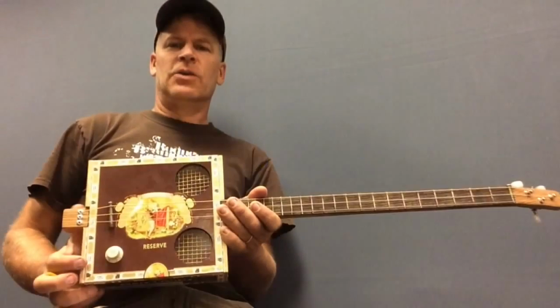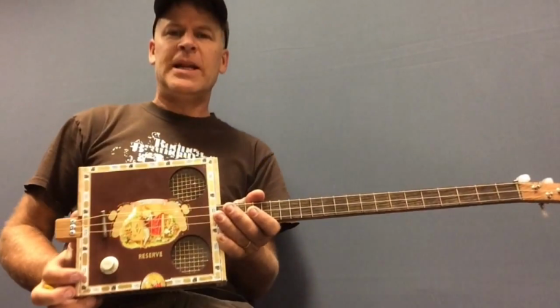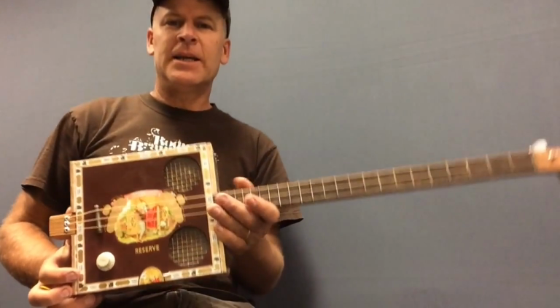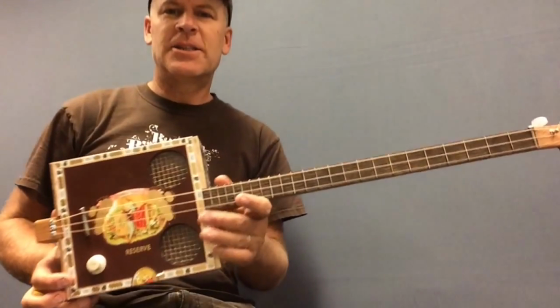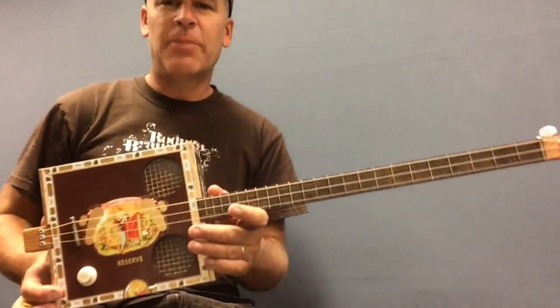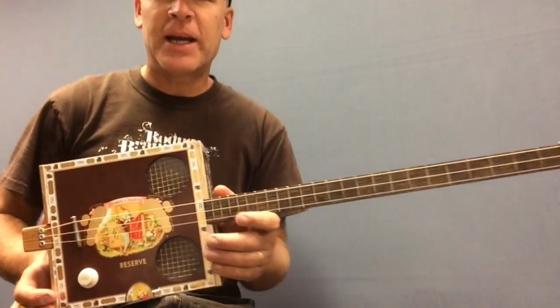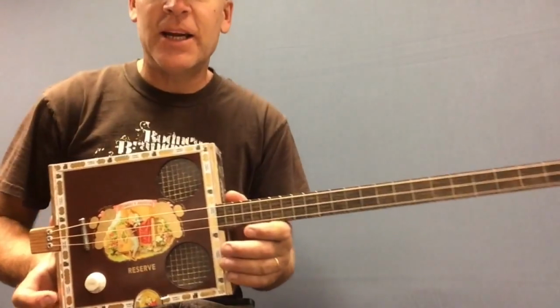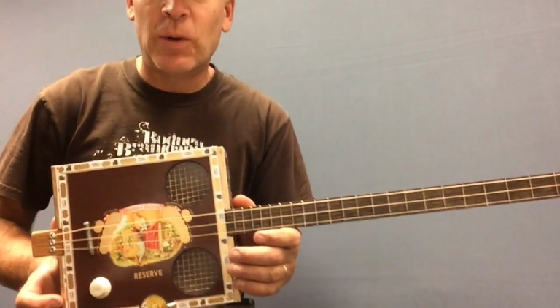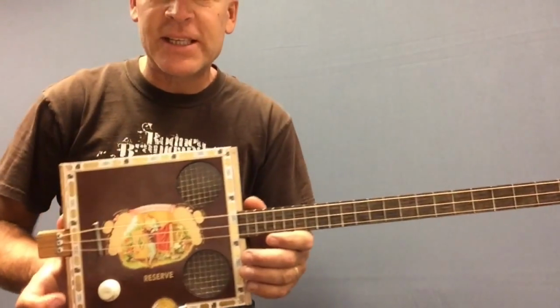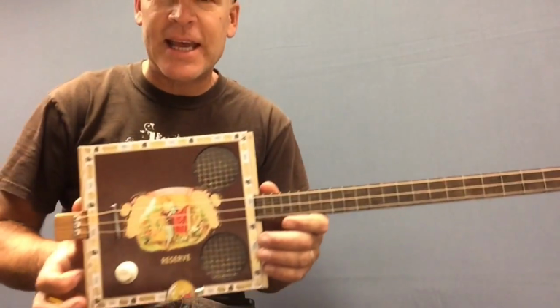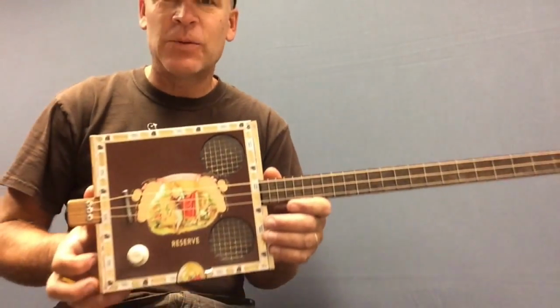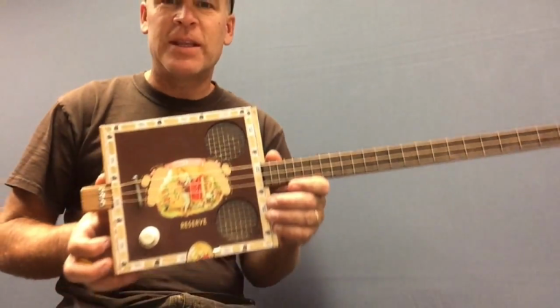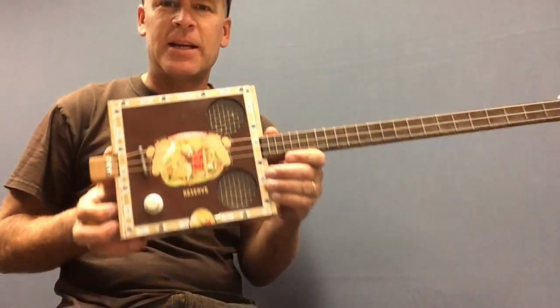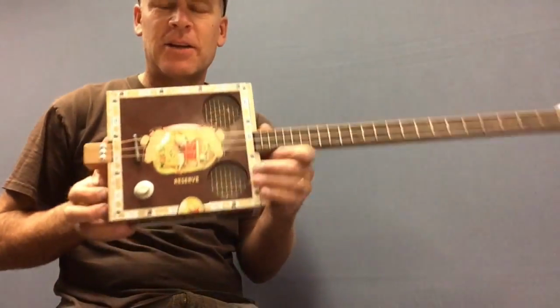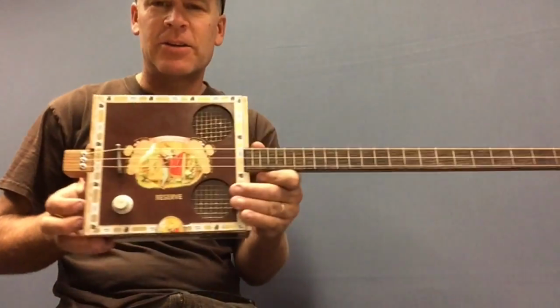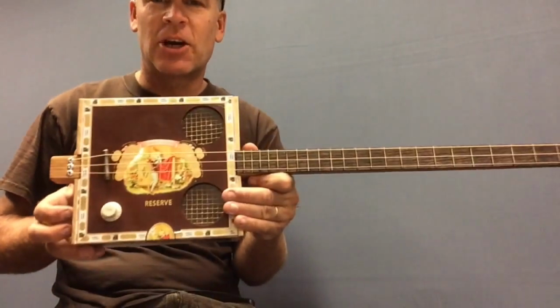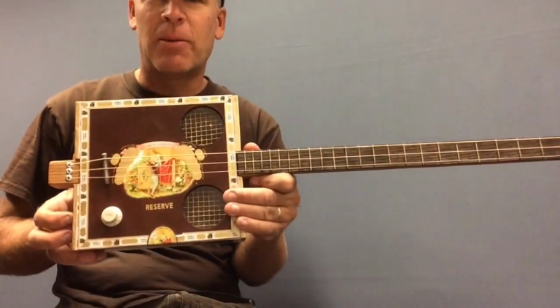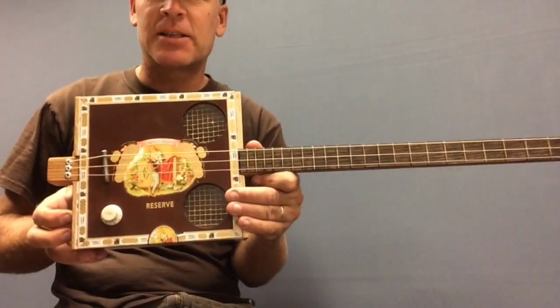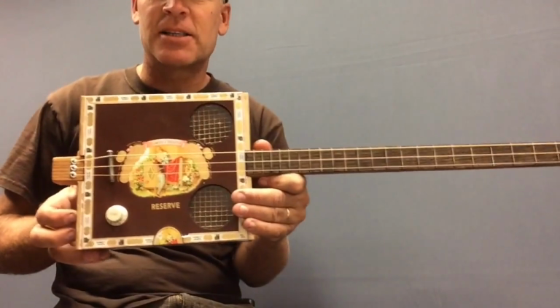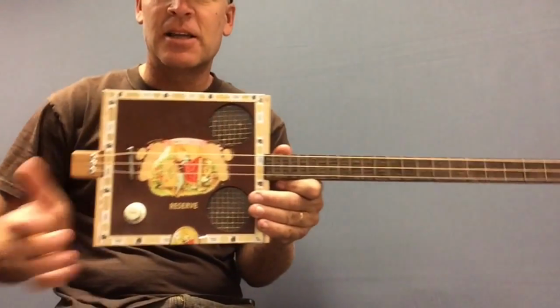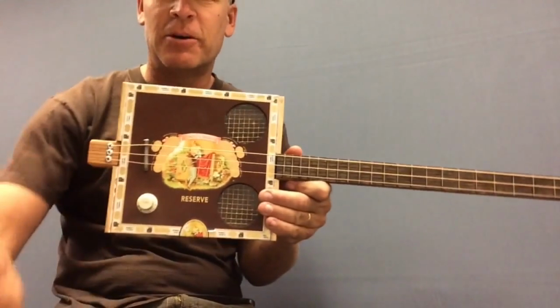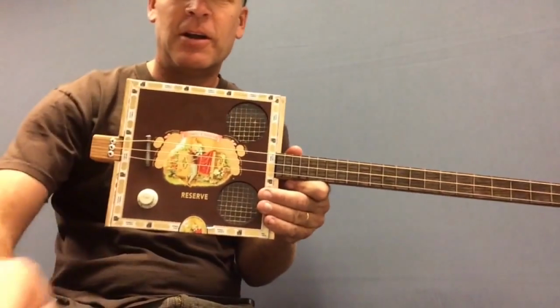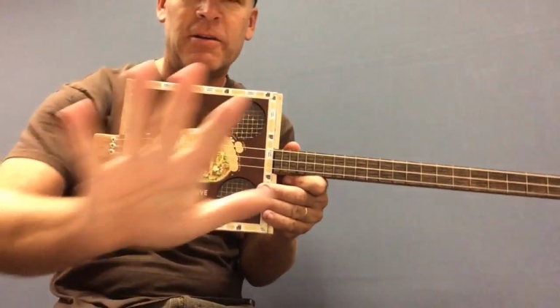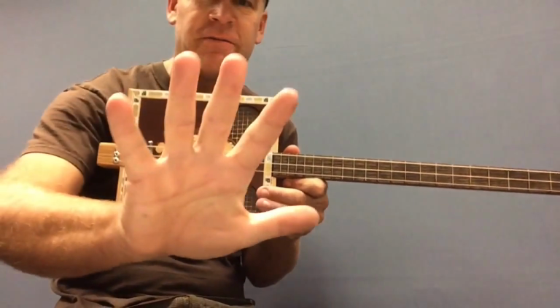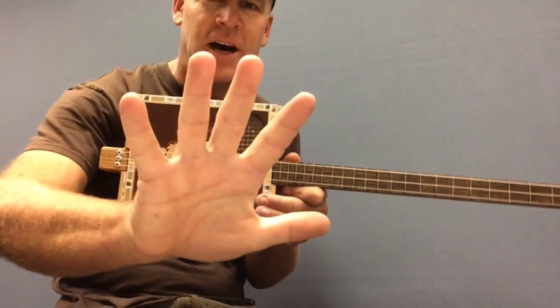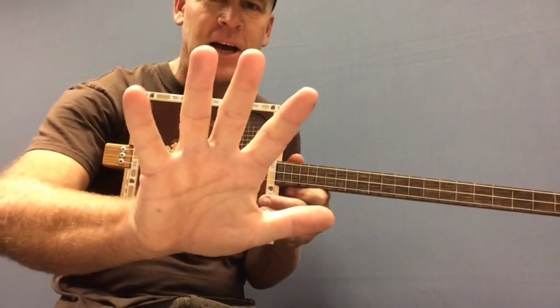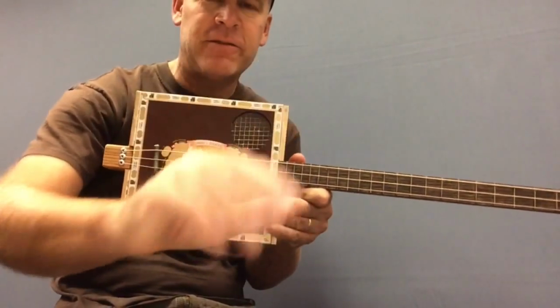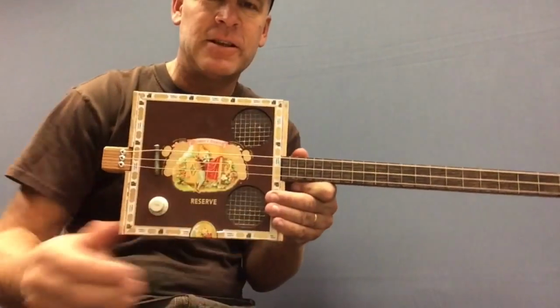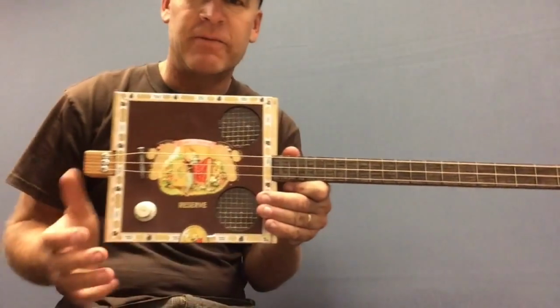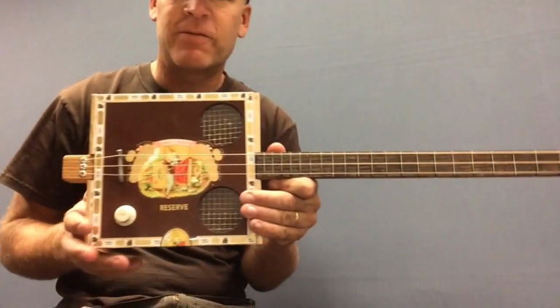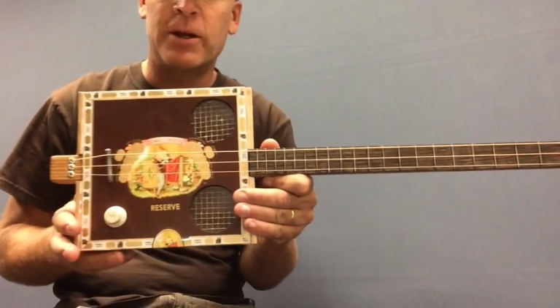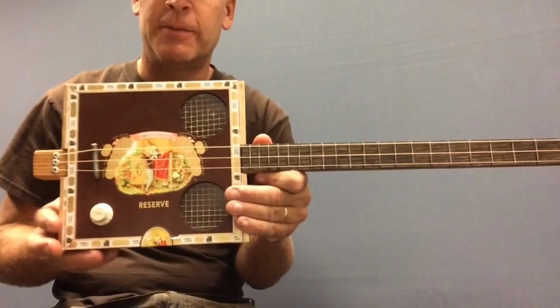Greetings, Dell Puckett here once again with yet another cigar box. This is number five, the fifth one here.